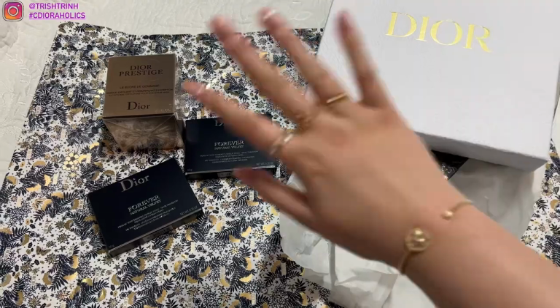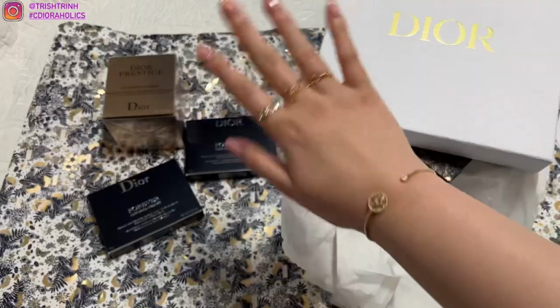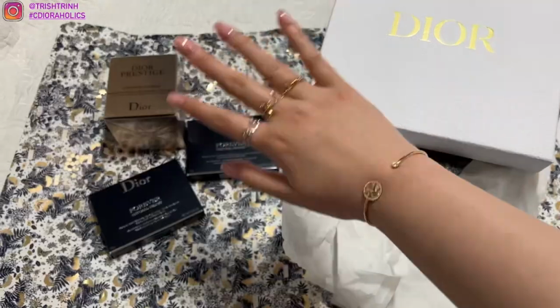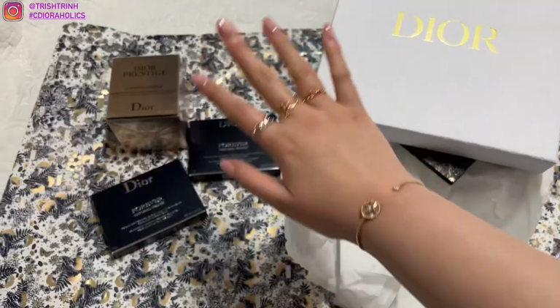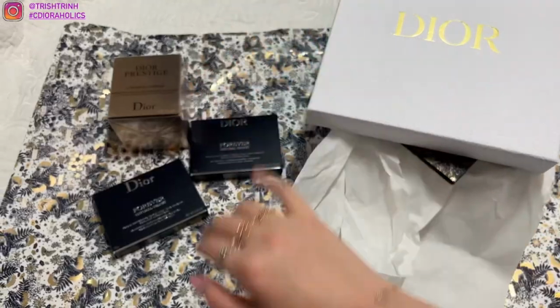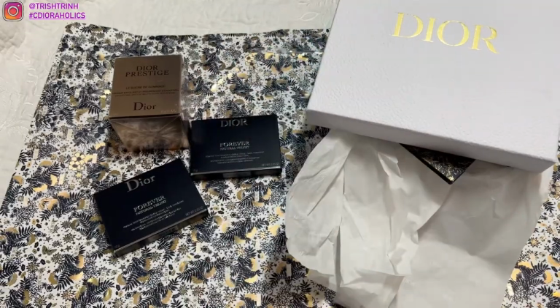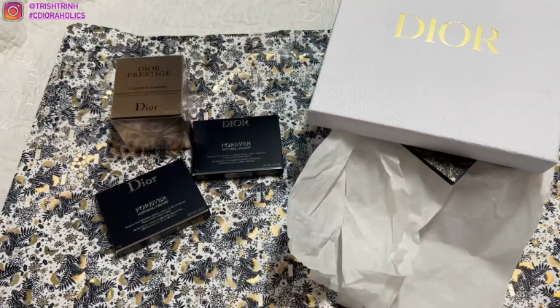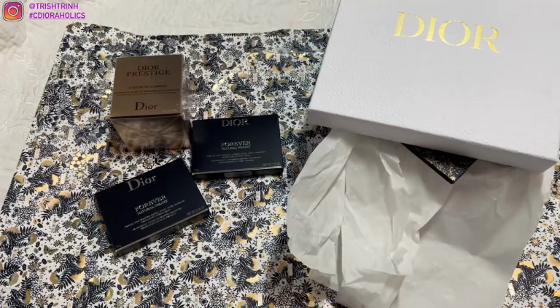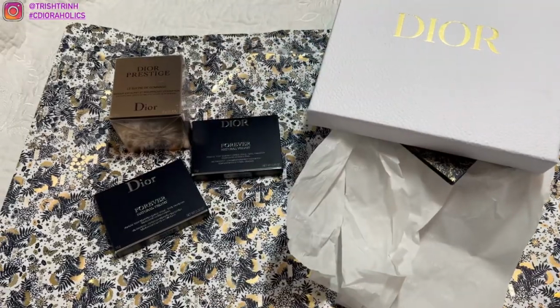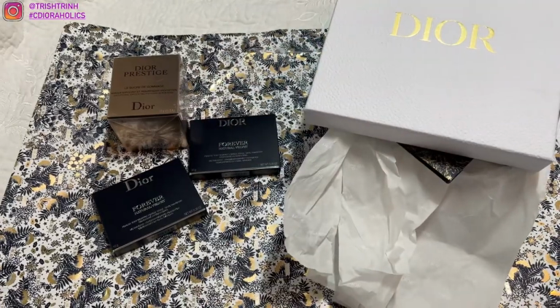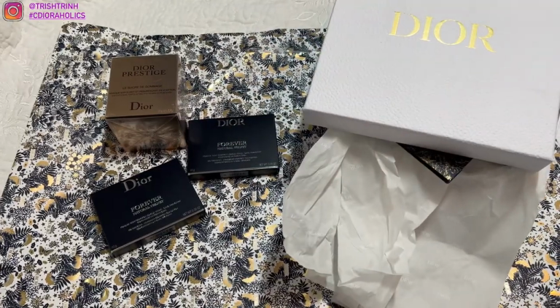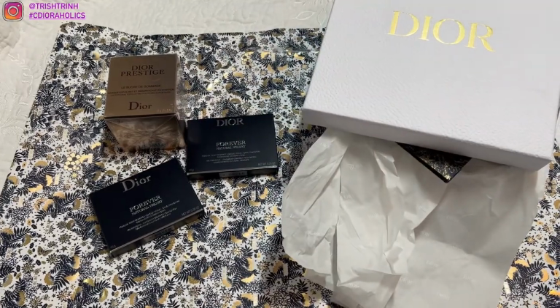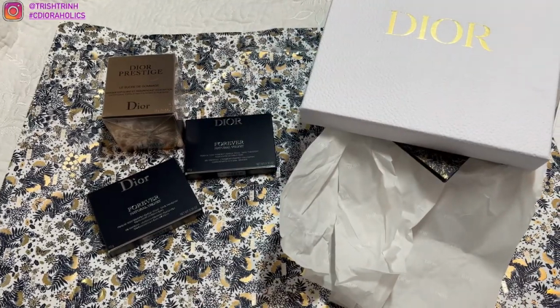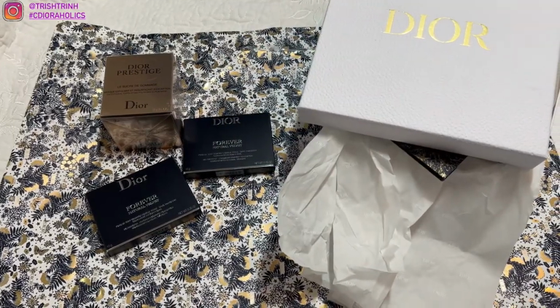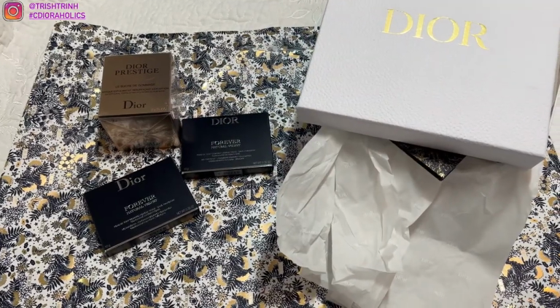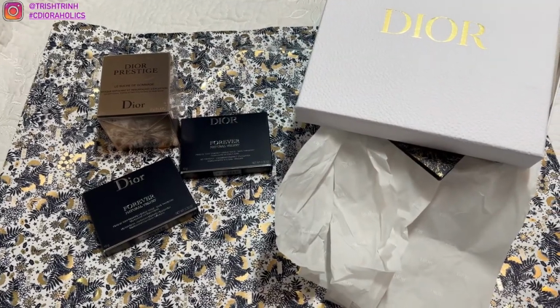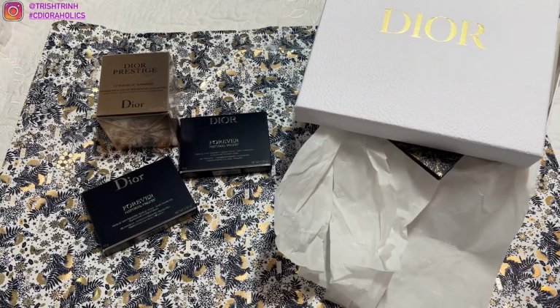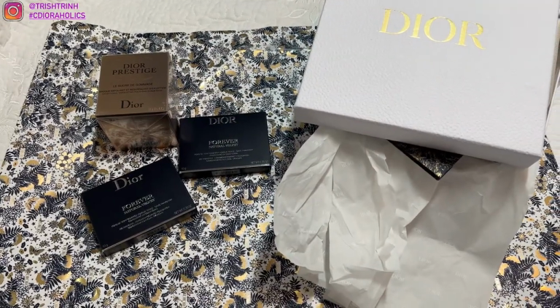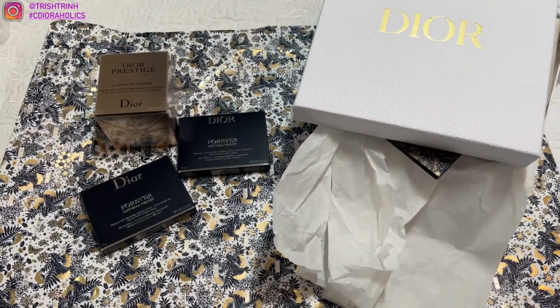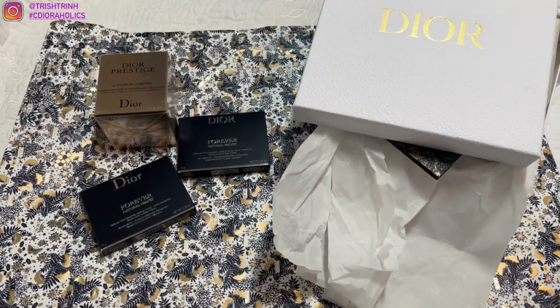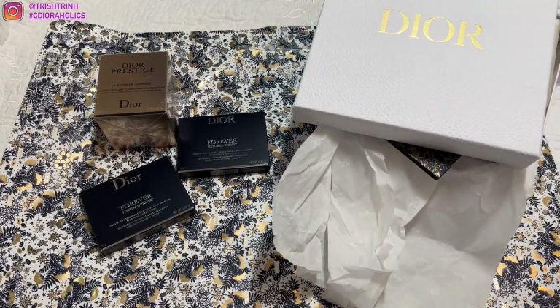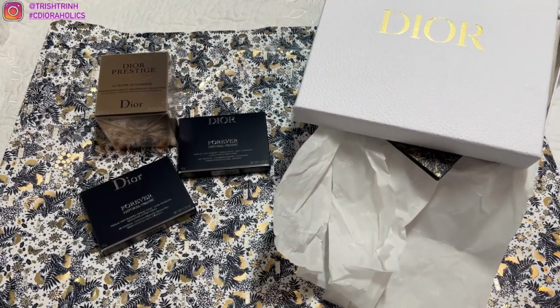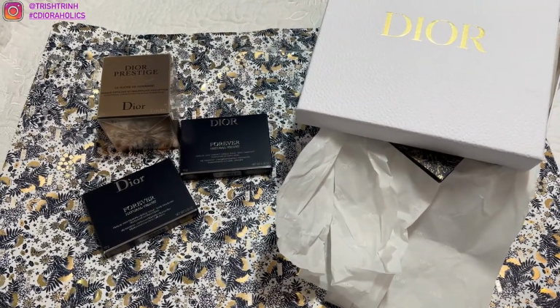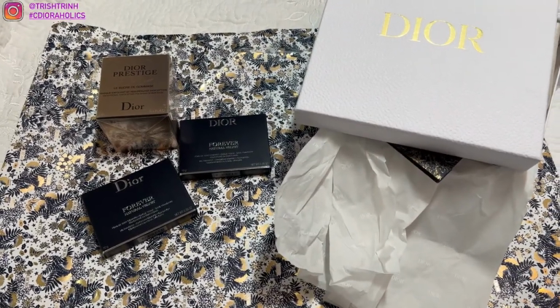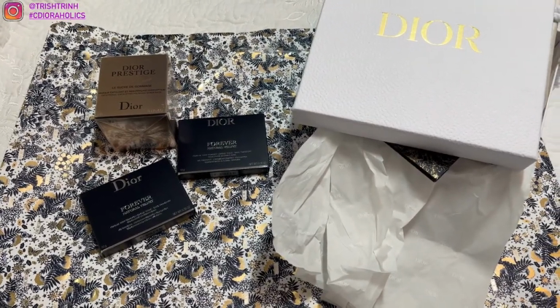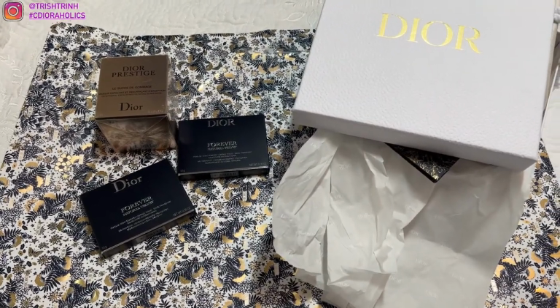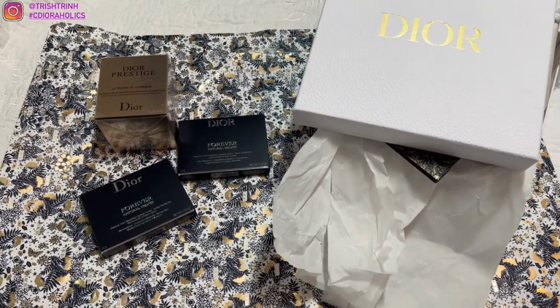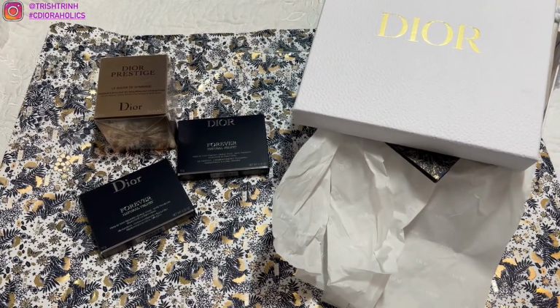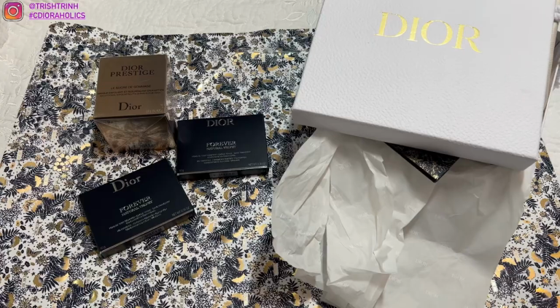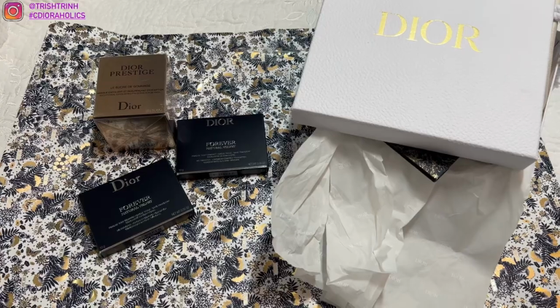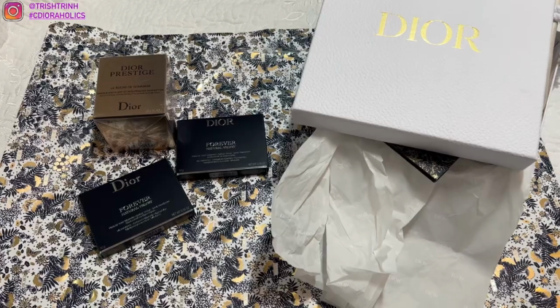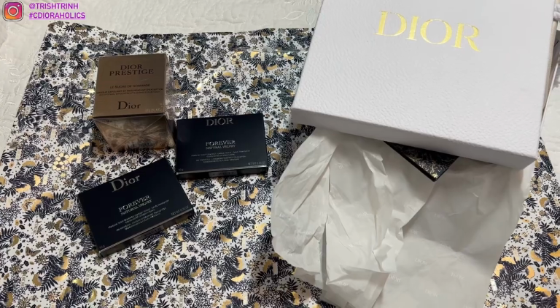Hey guys, it's Trish. Welcome back to my channel. In today's video, I have a Dior Beauty unboxing.